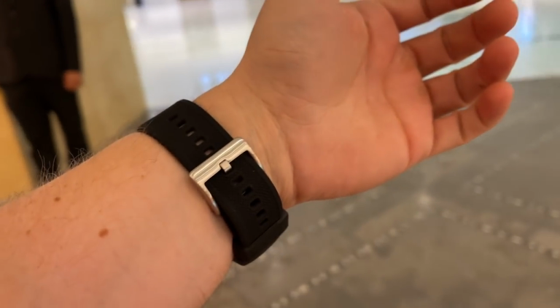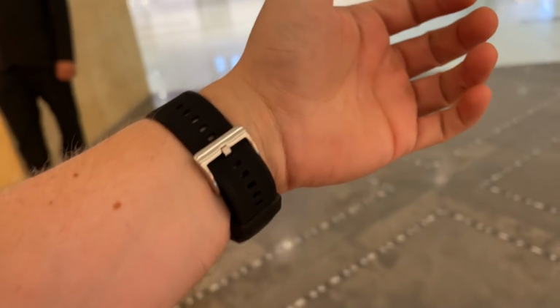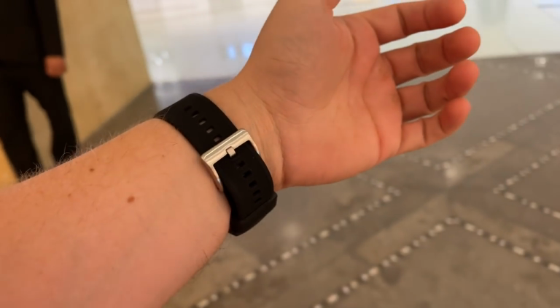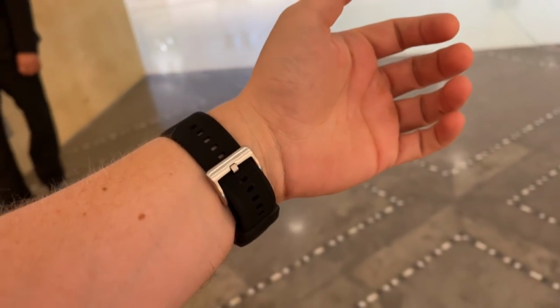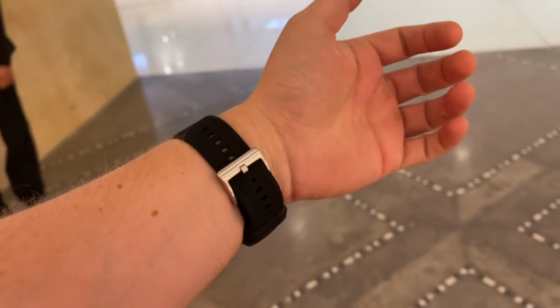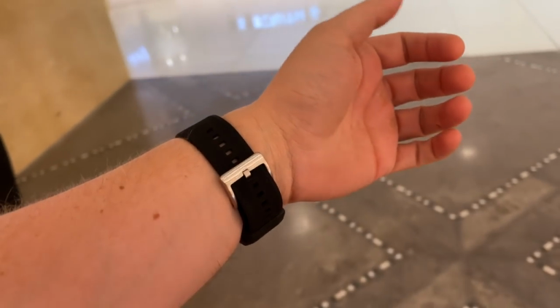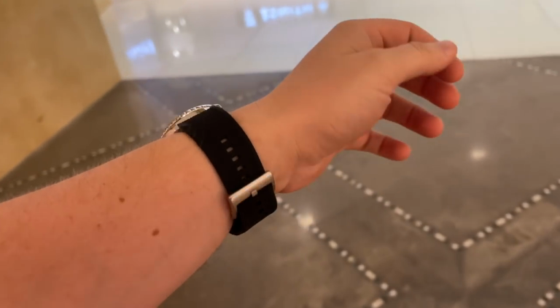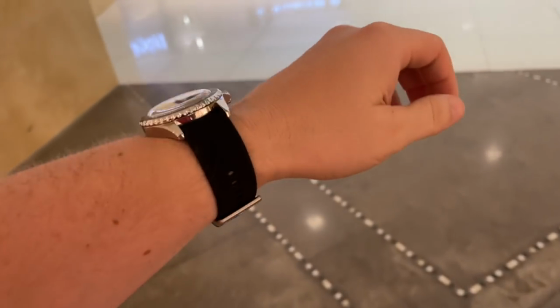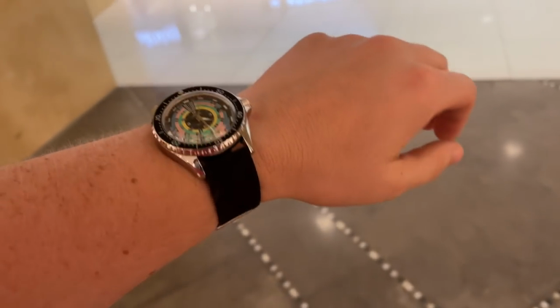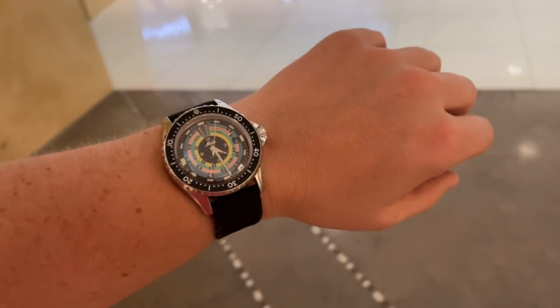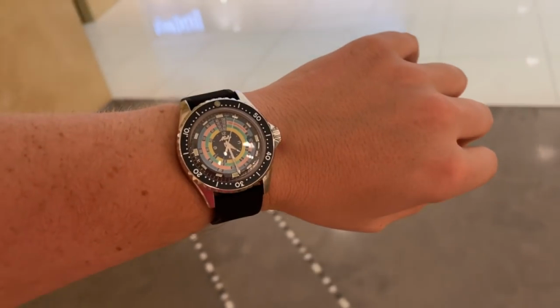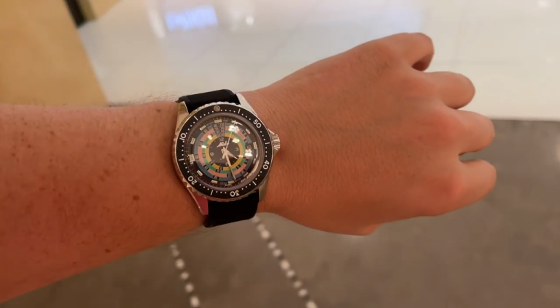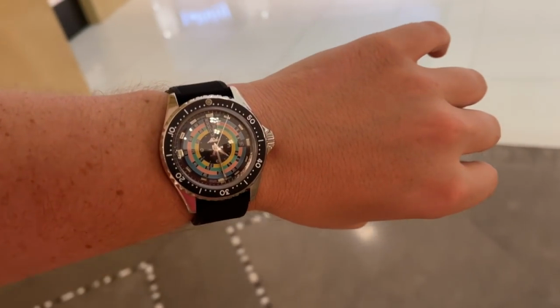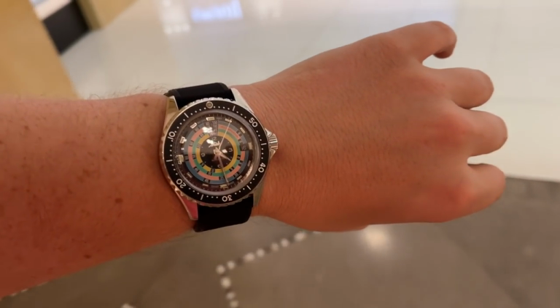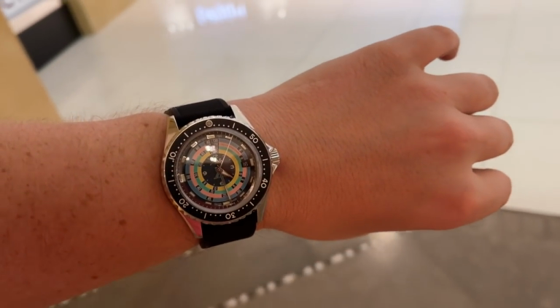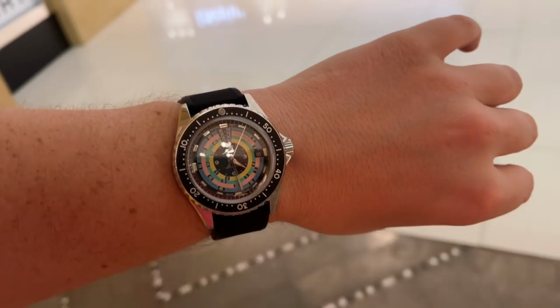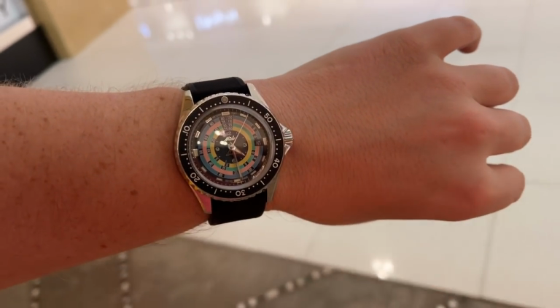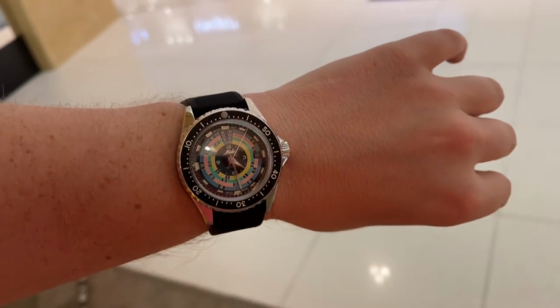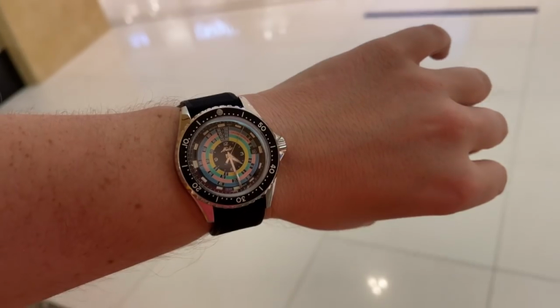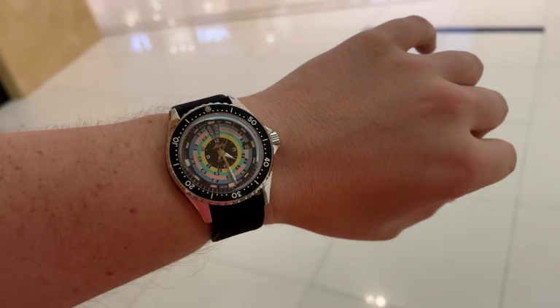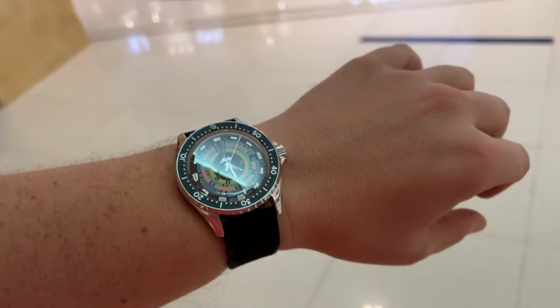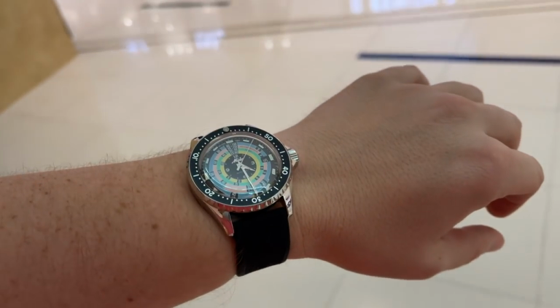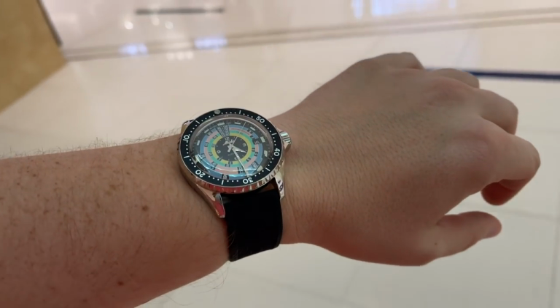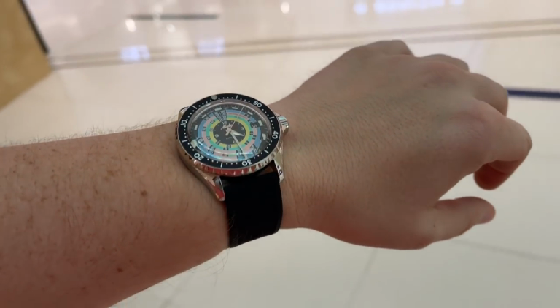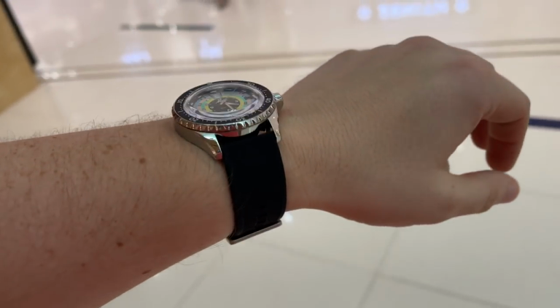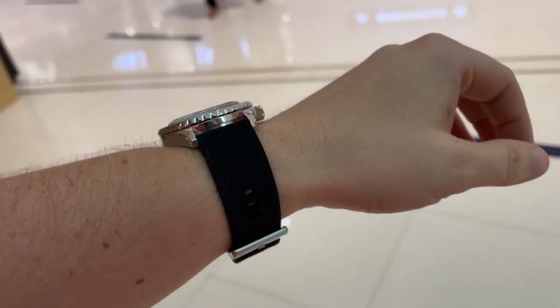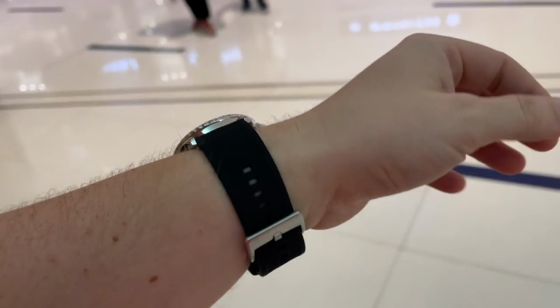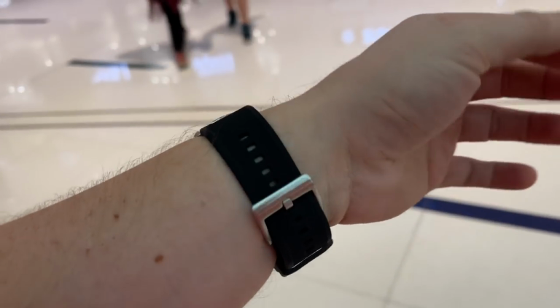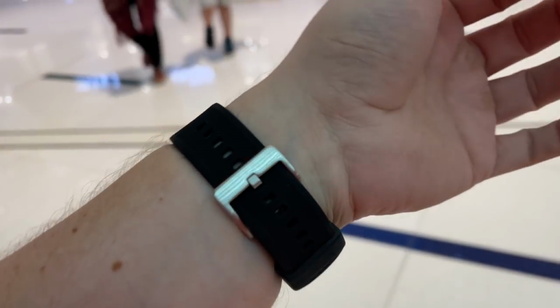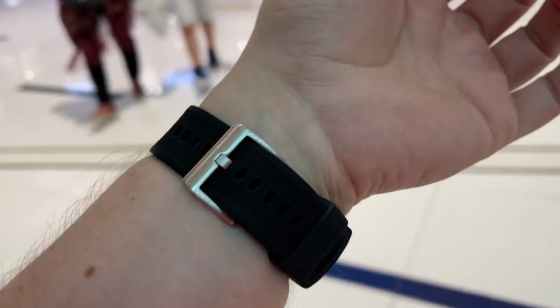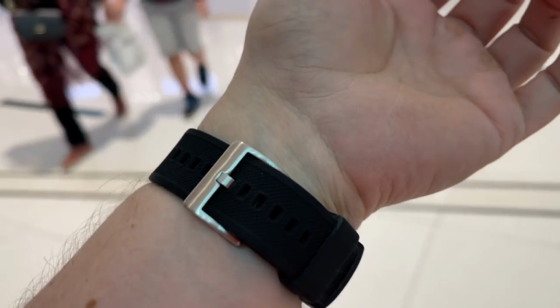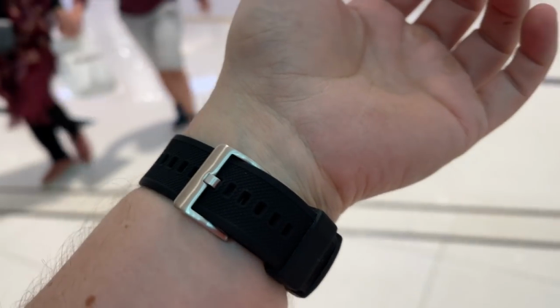I am wearing my Mido today on the rubber strap, and I actually think it looks gorgeous.